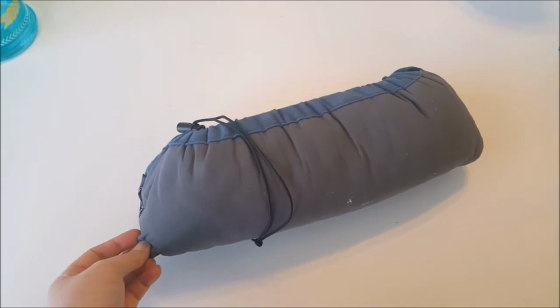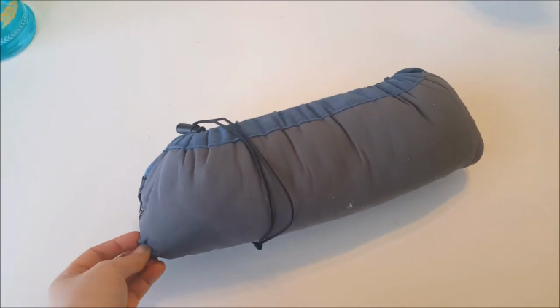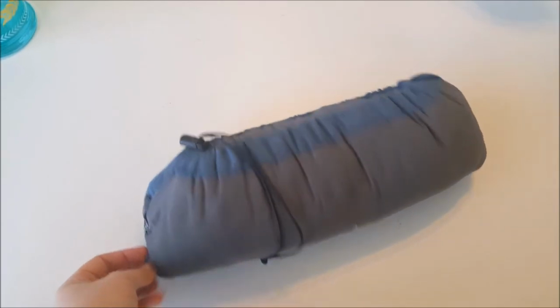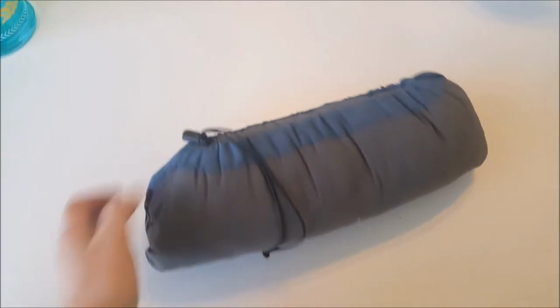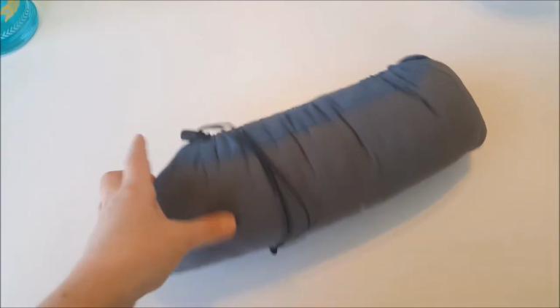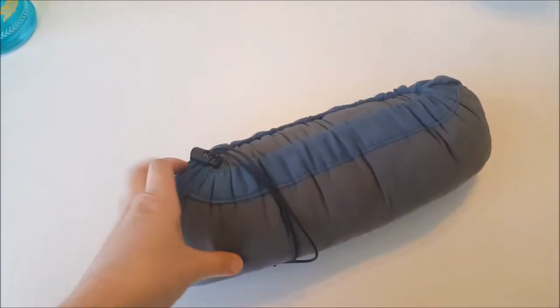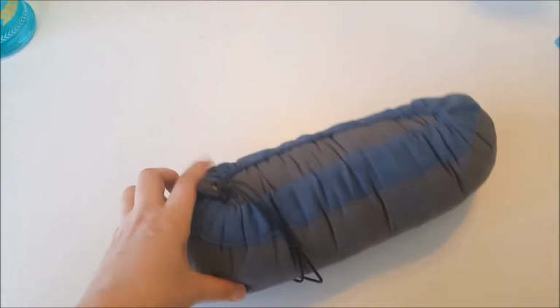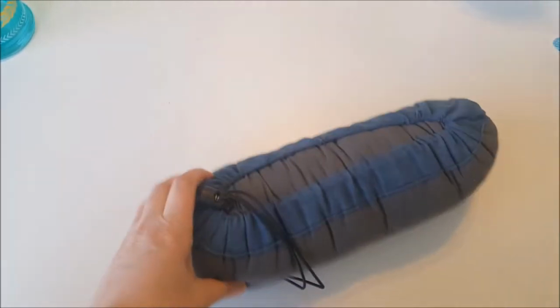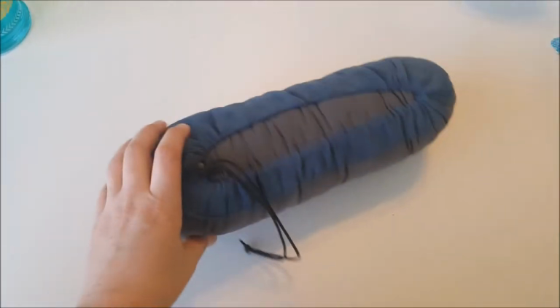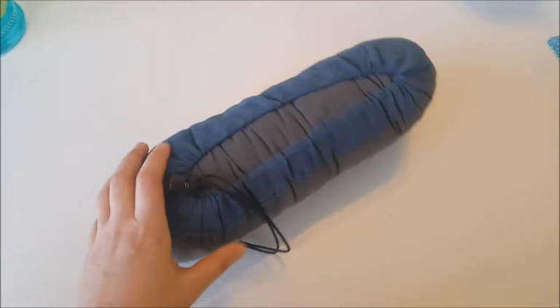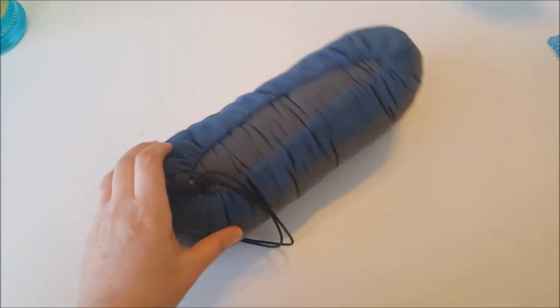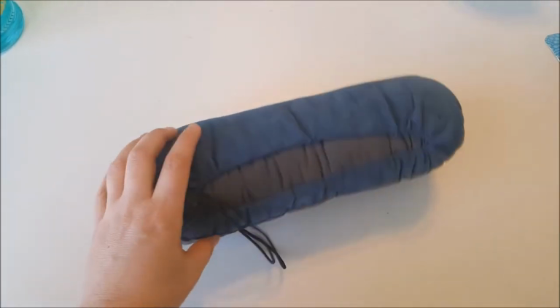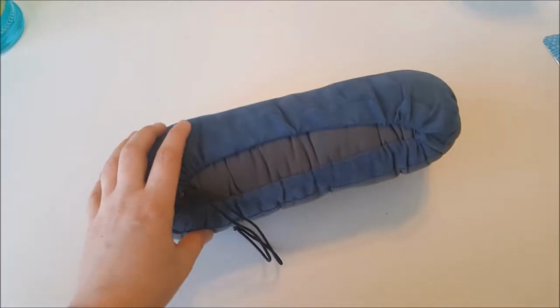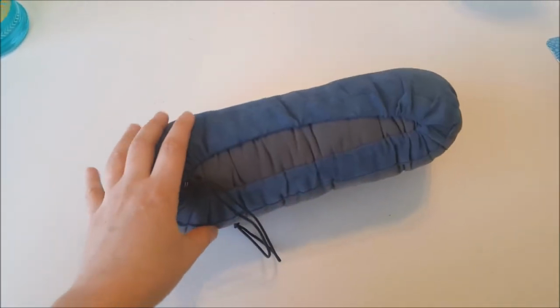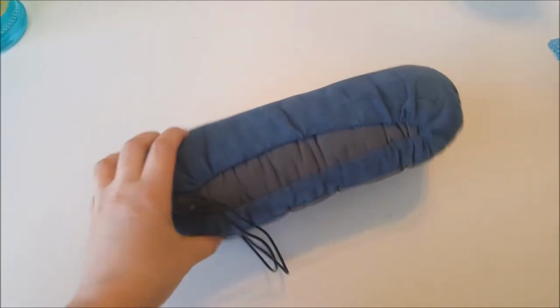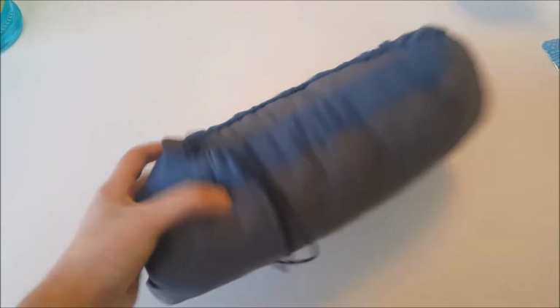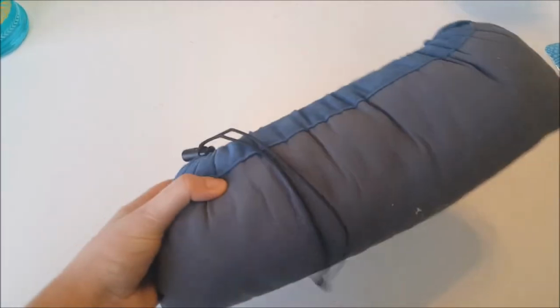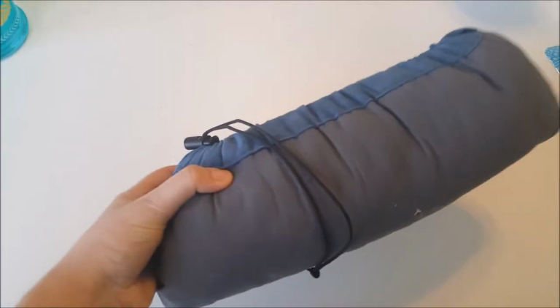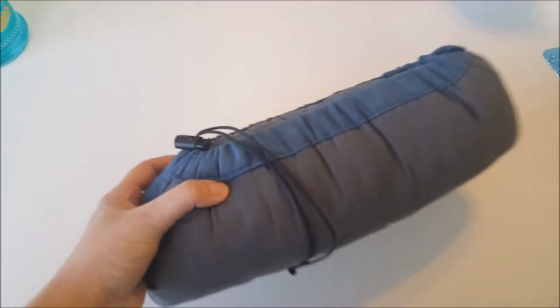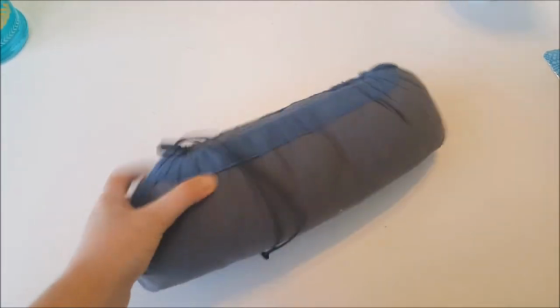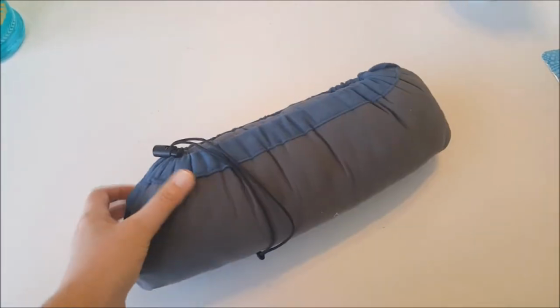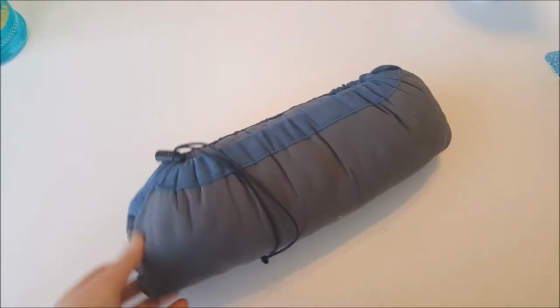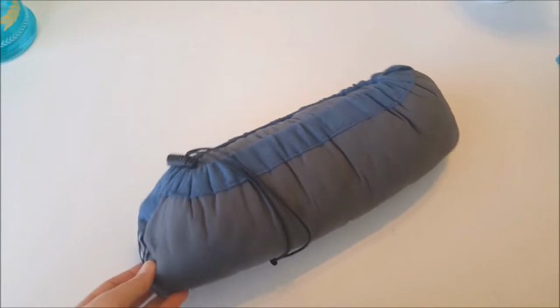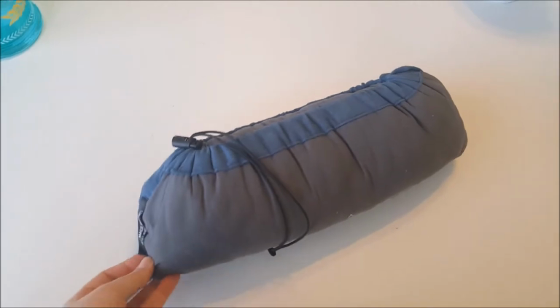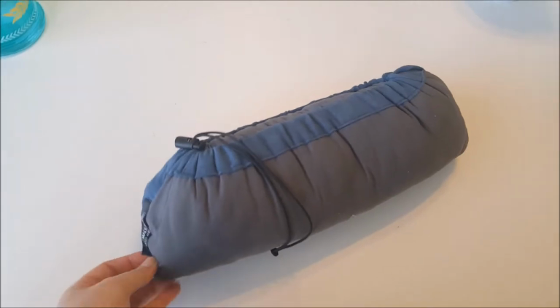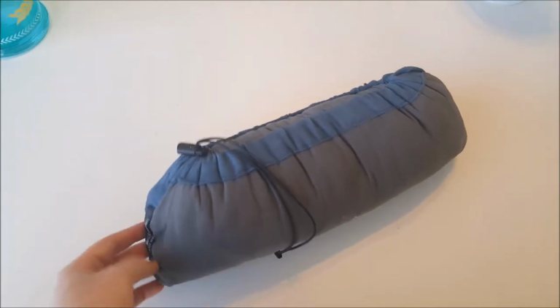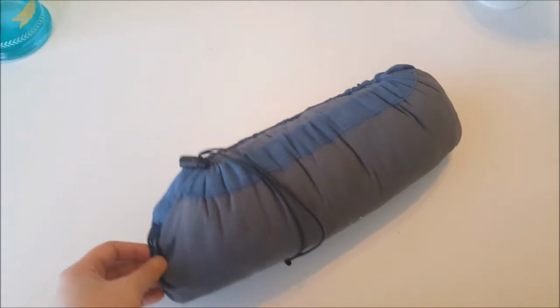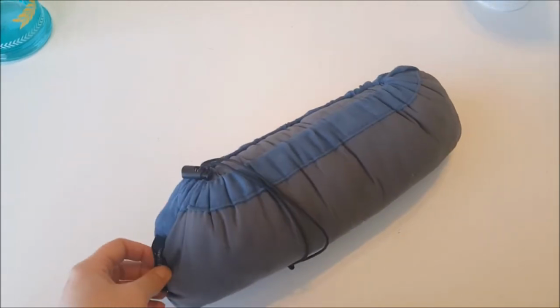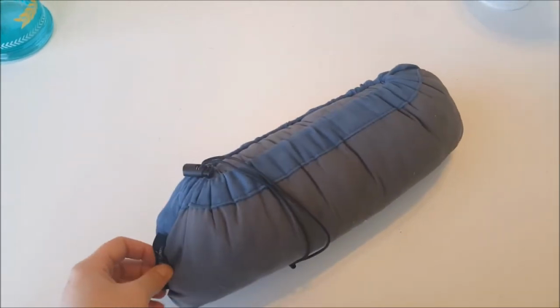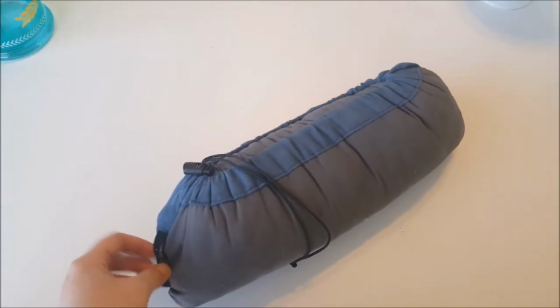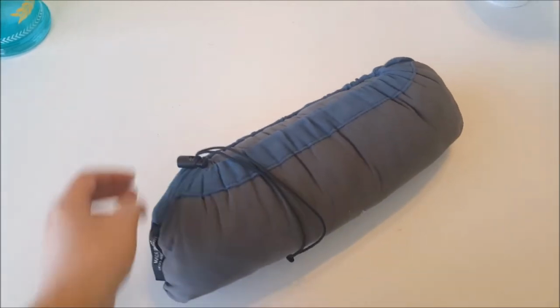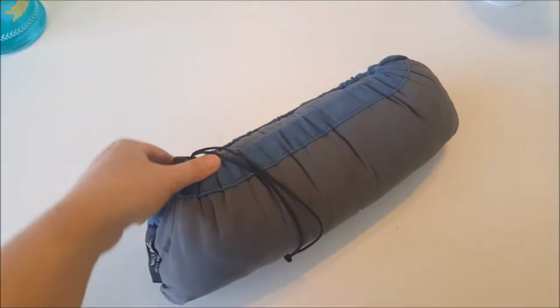I know a lot of inflatables pack down to a lot smaller than this, but this was my first one. Really nice quality pillow.